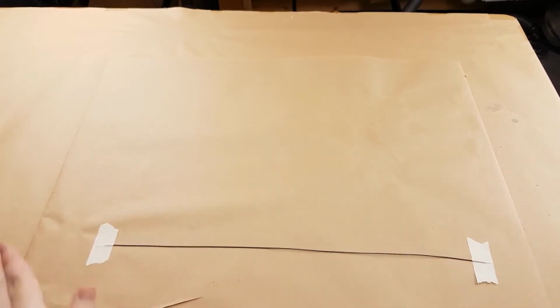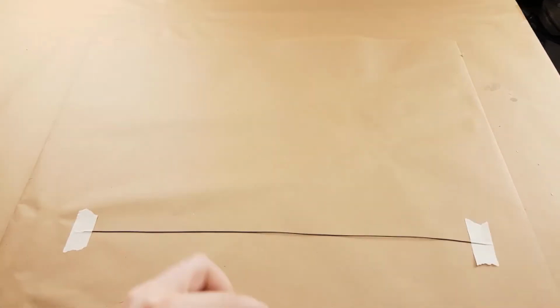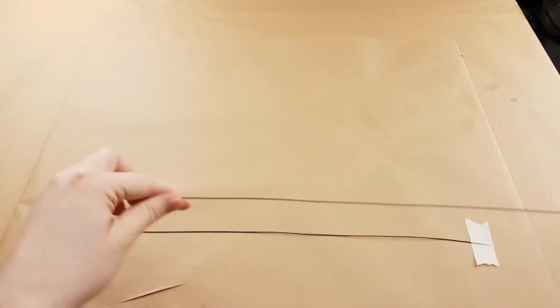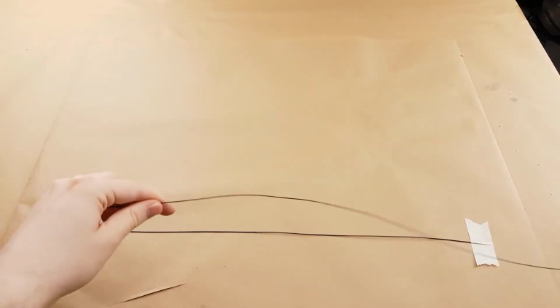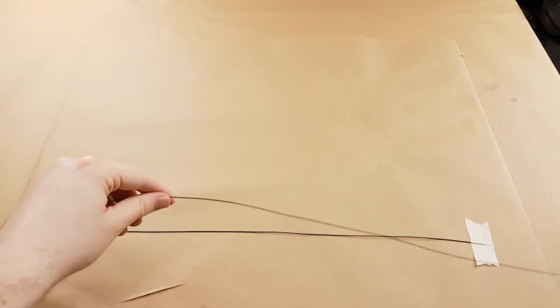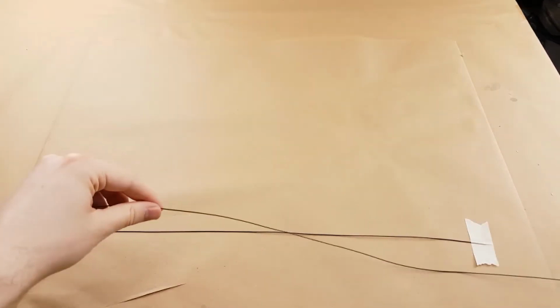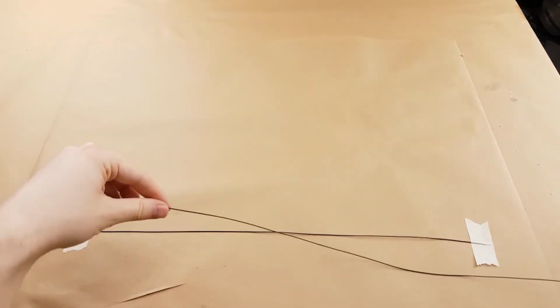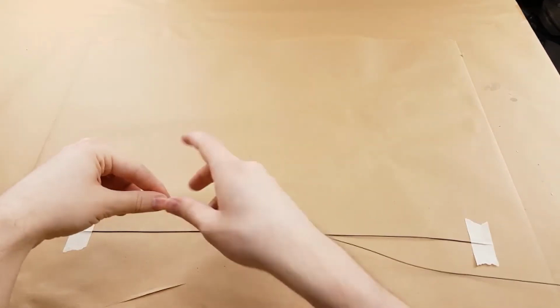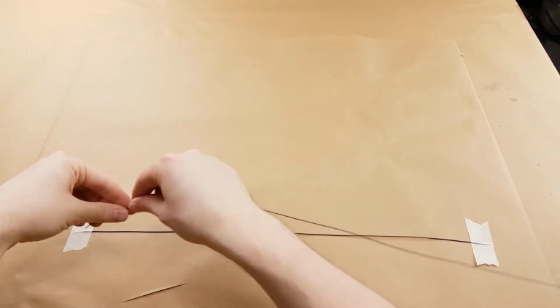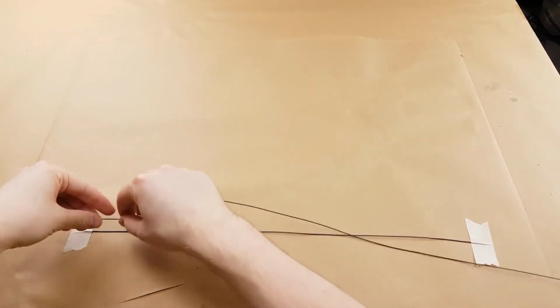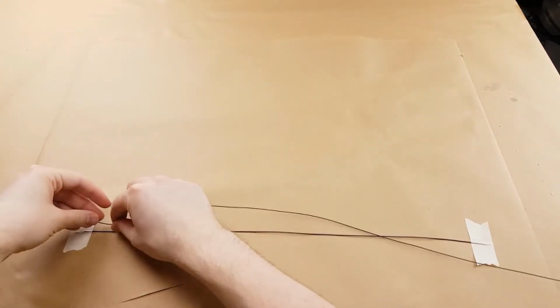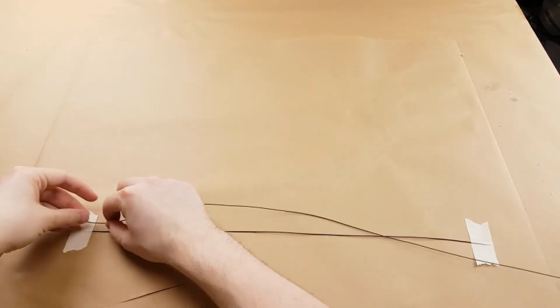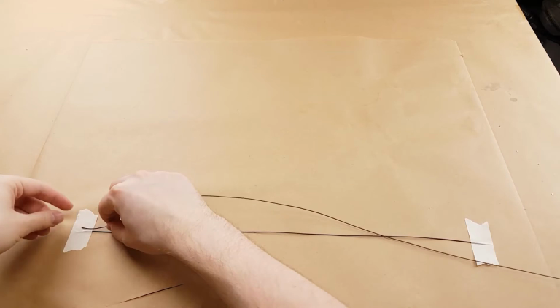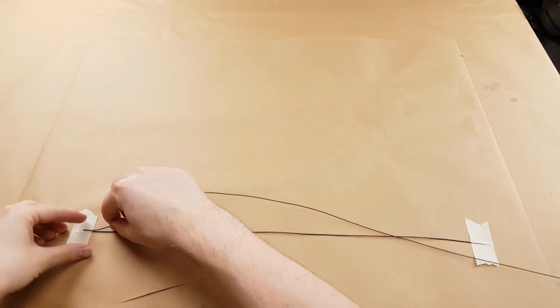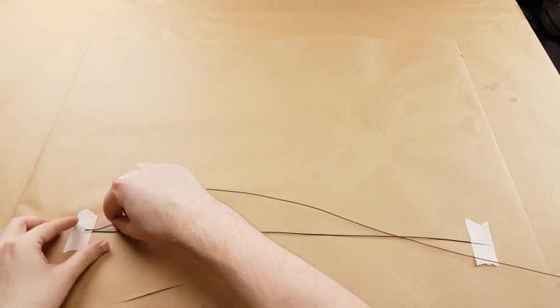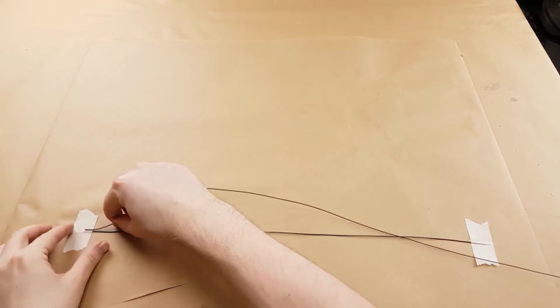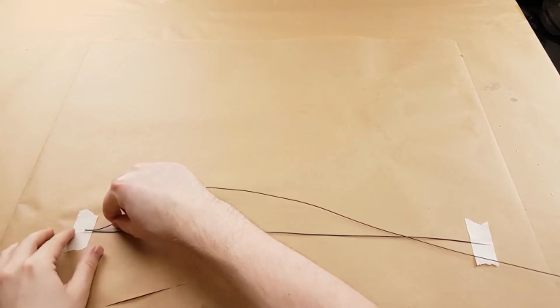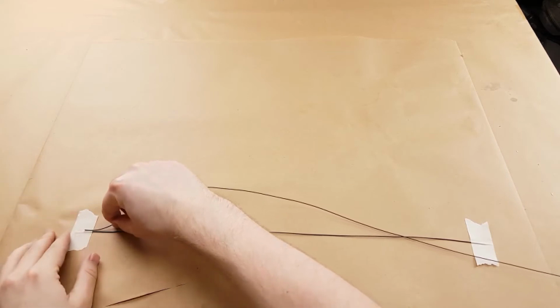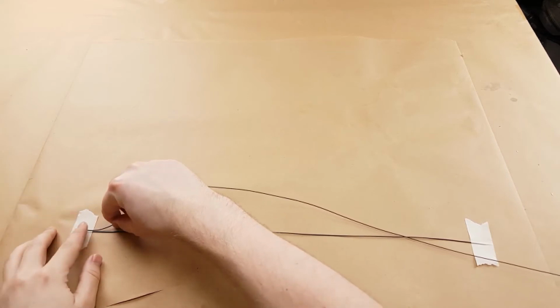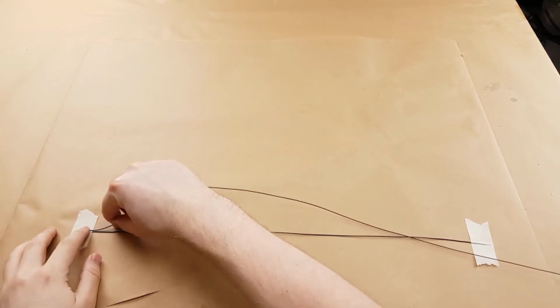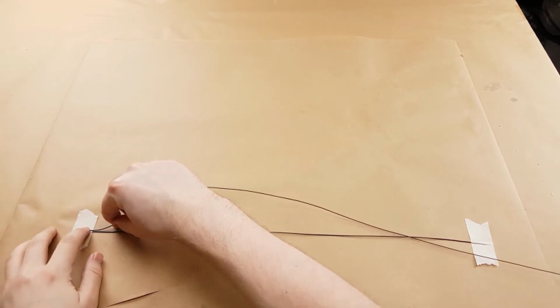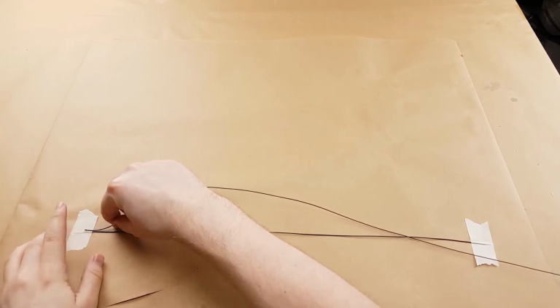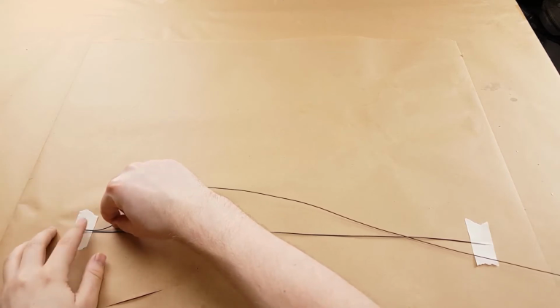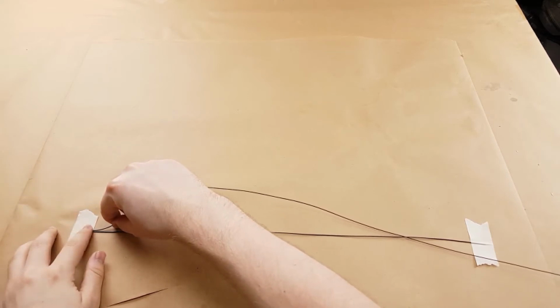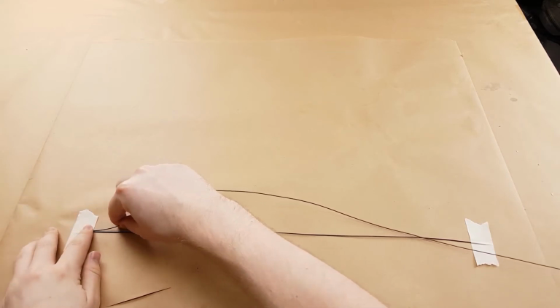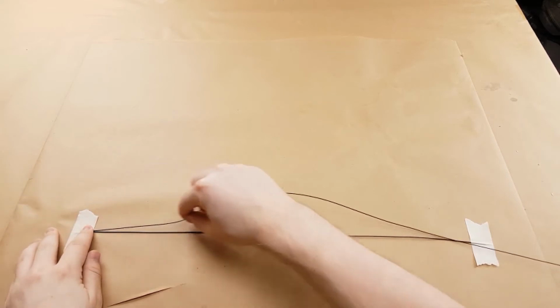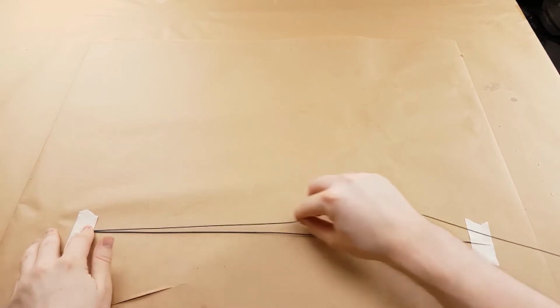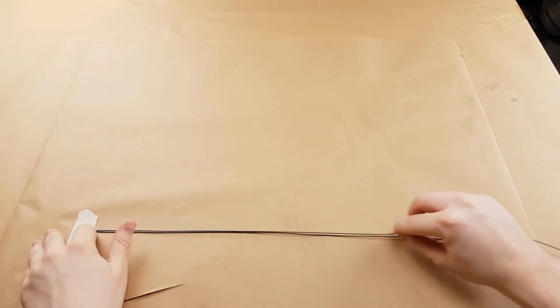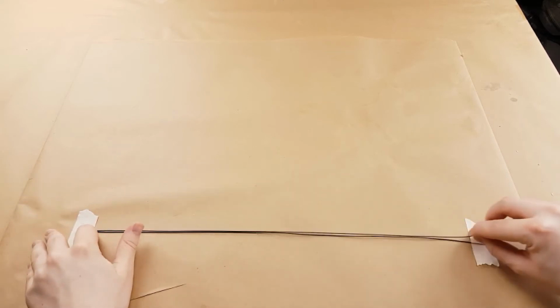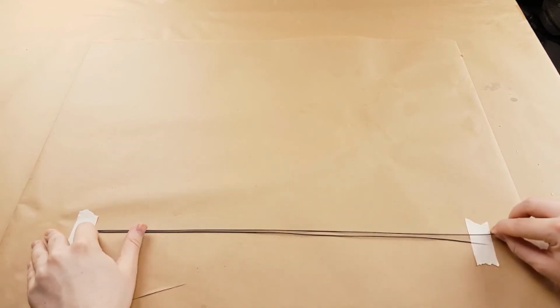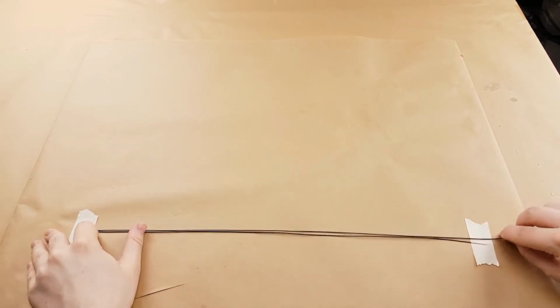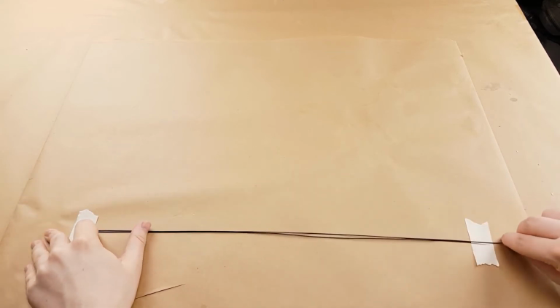We need to cut all of the wires to their correct length. I recommend keeping them sorted by color. I have red, green, black, and yellow wires.